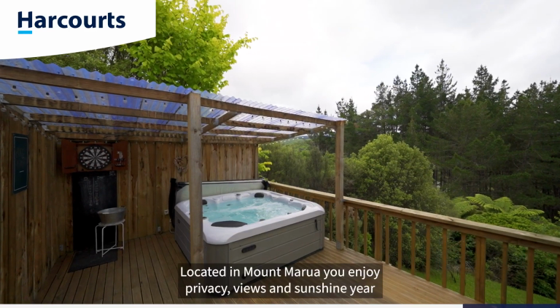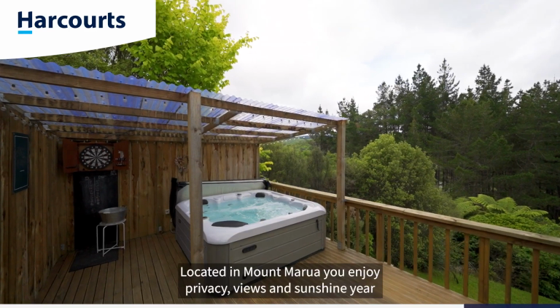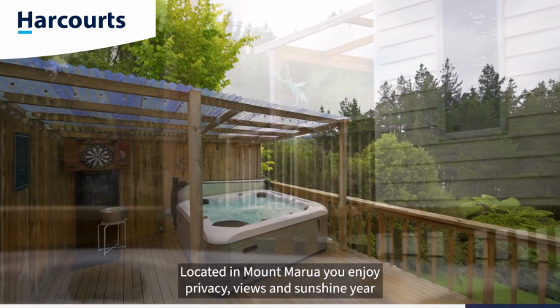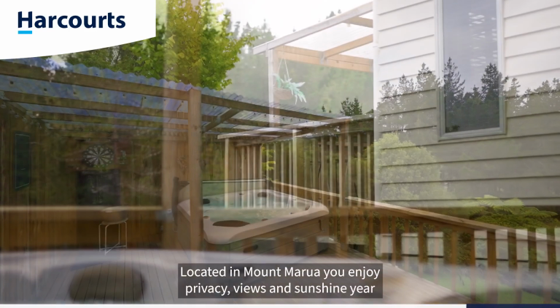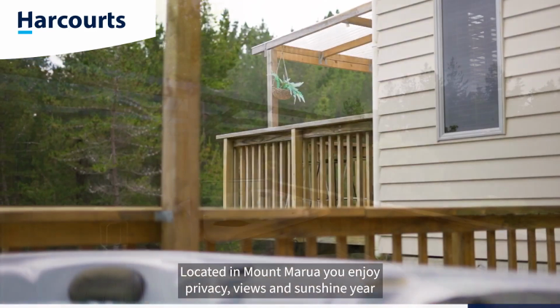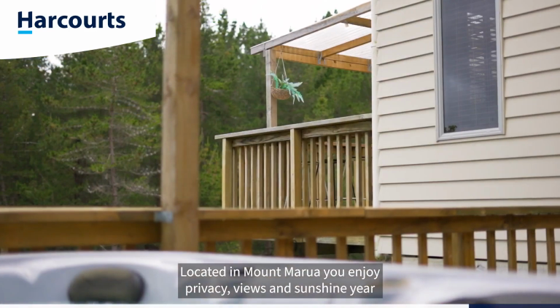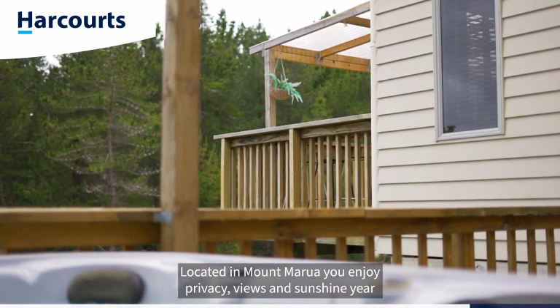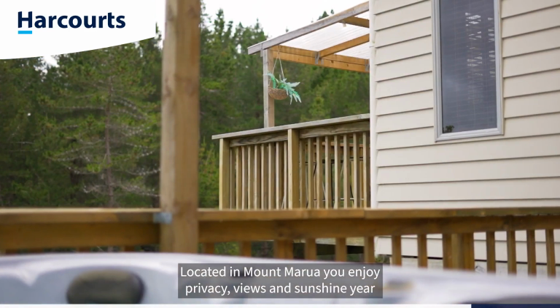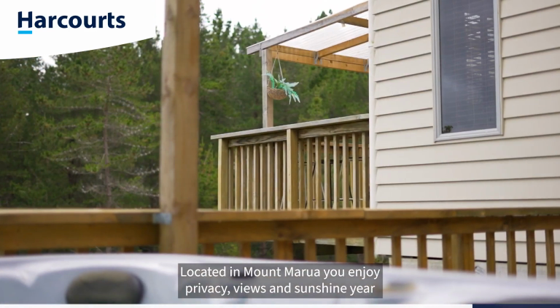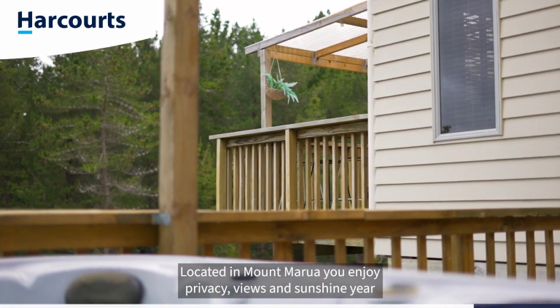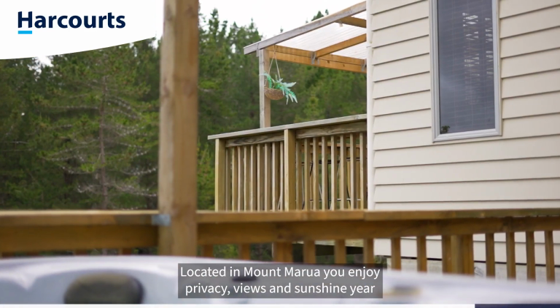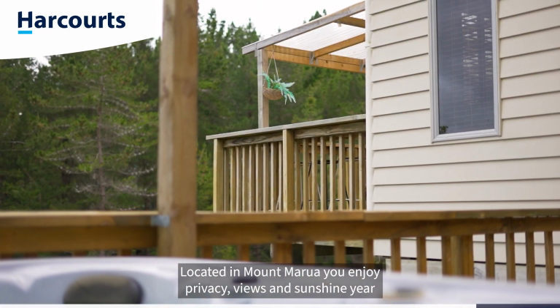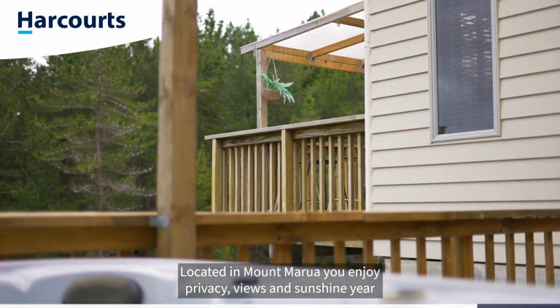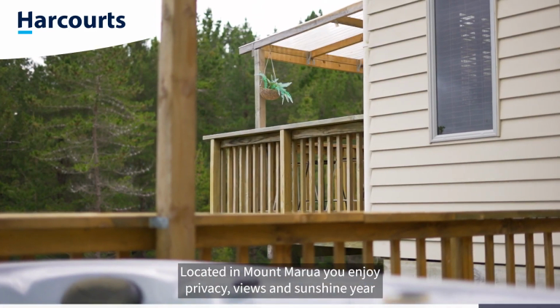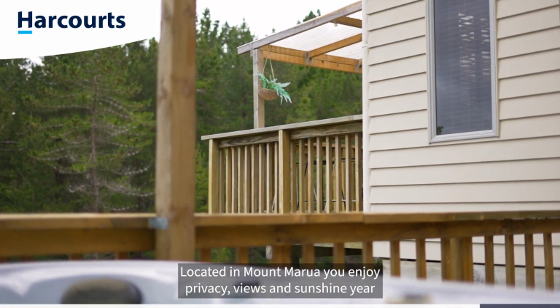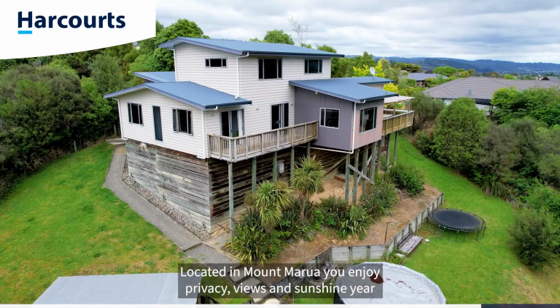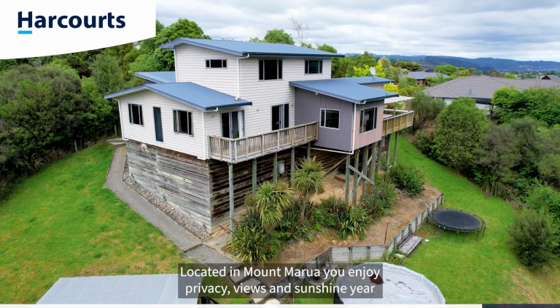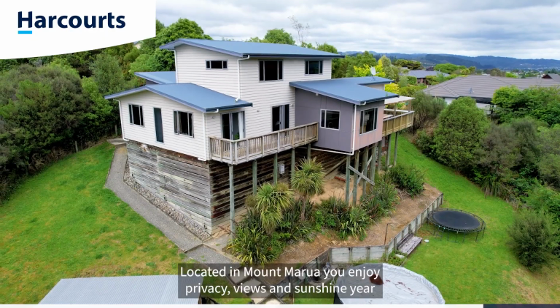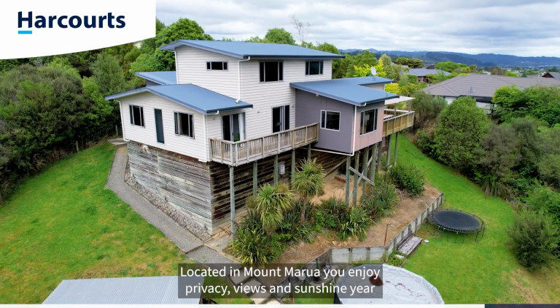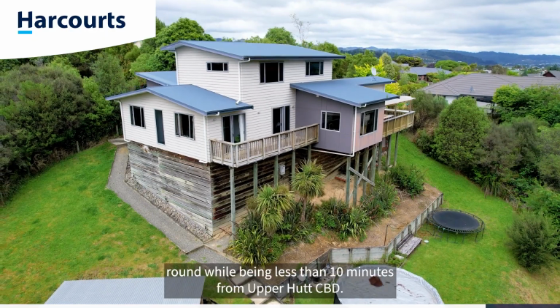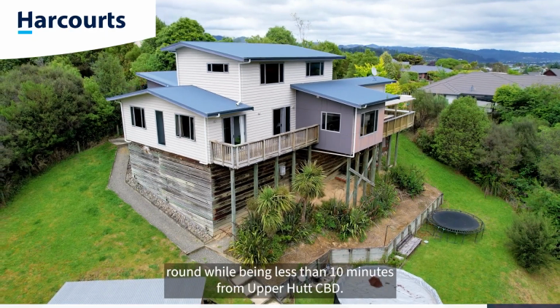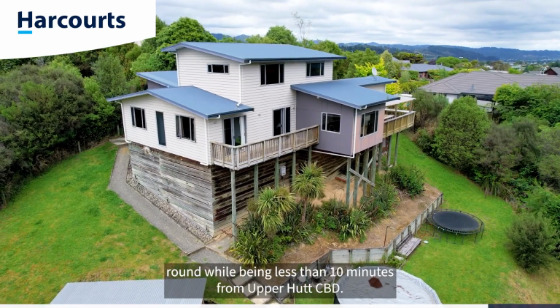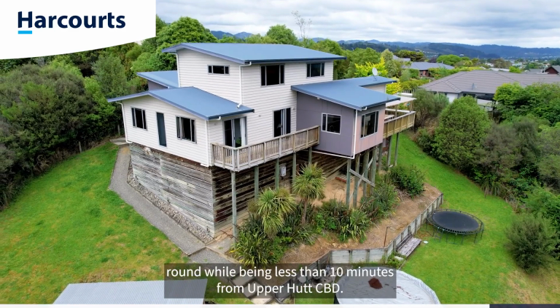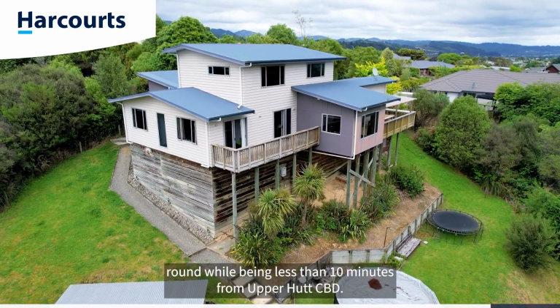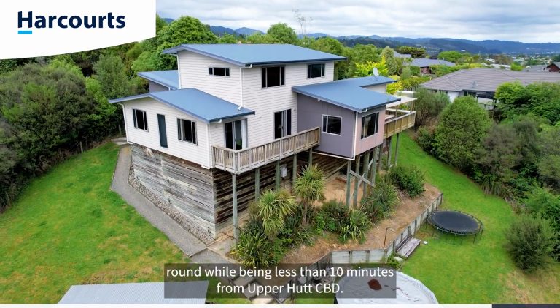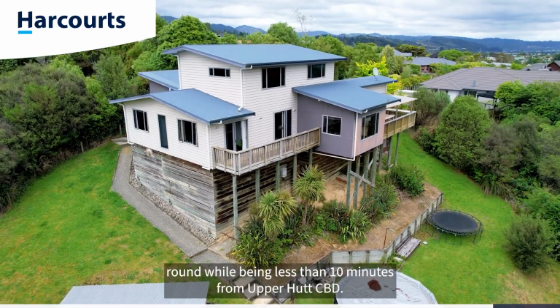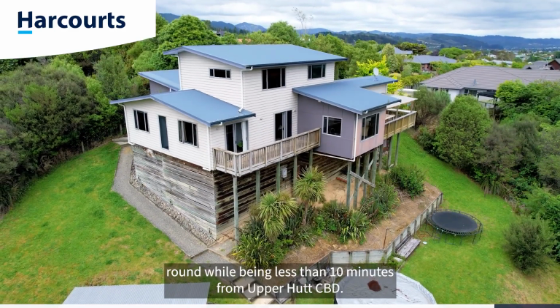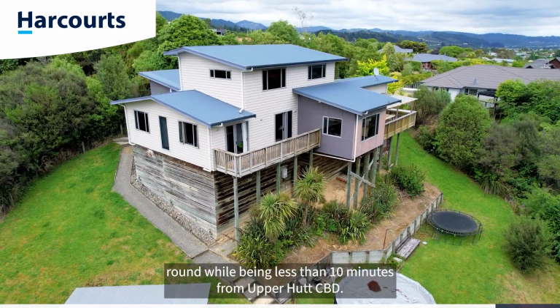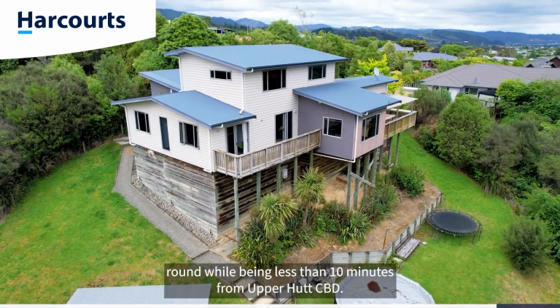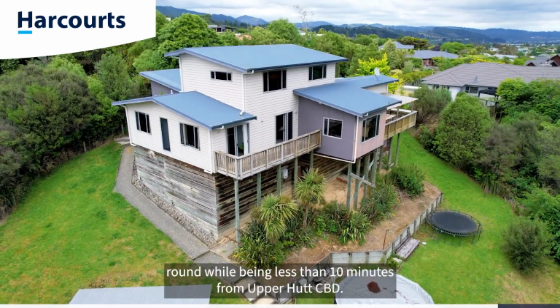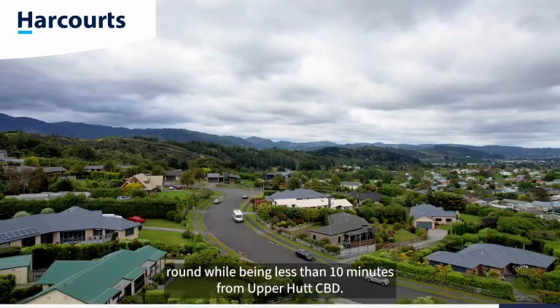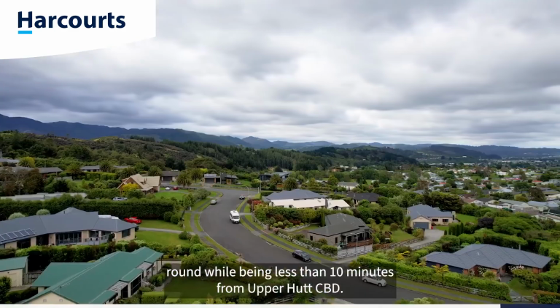Located in Mount Marua, you enjoy privacy, views and sunshine year-round, while being less than 10 minutes from Upper Hutt CBD.